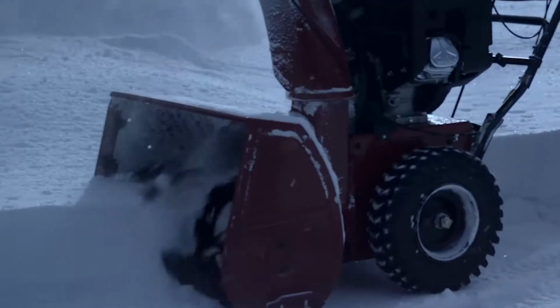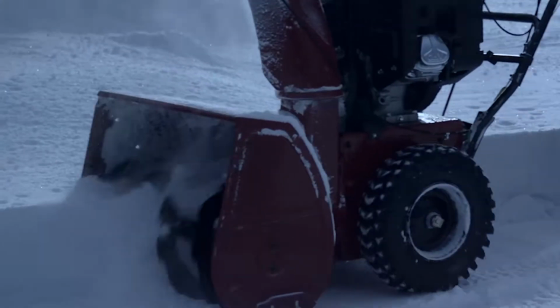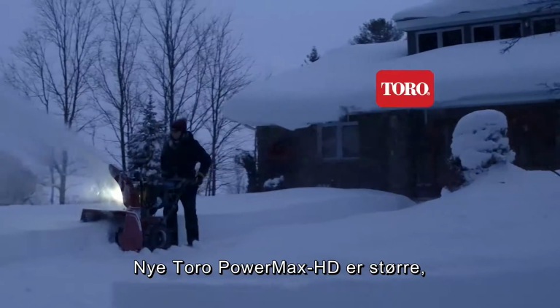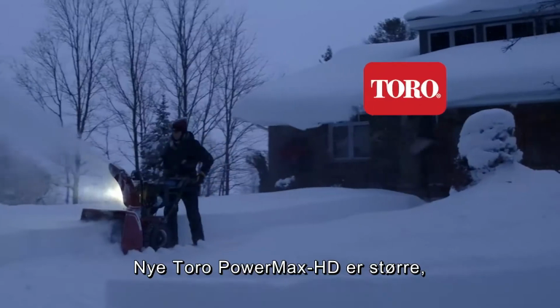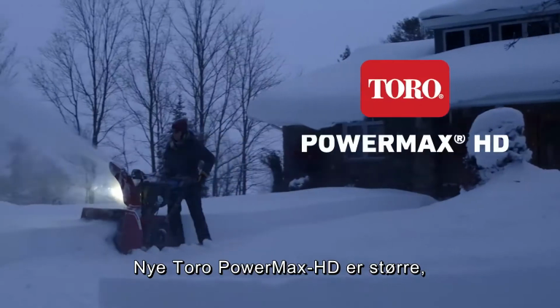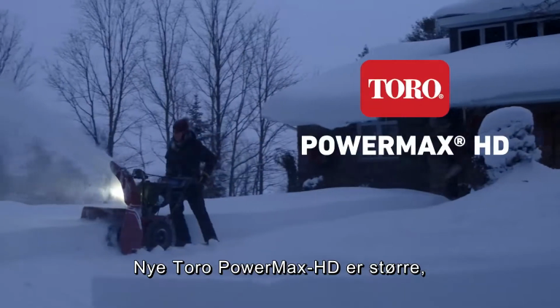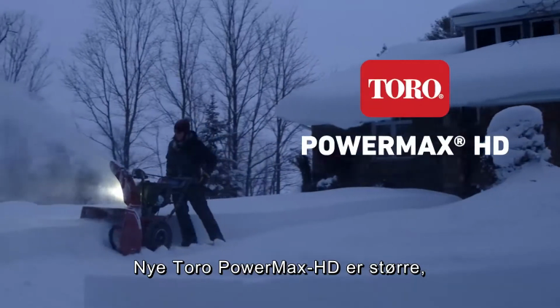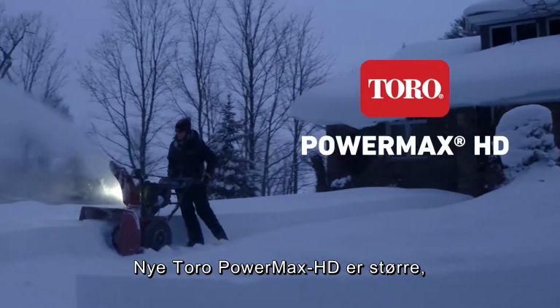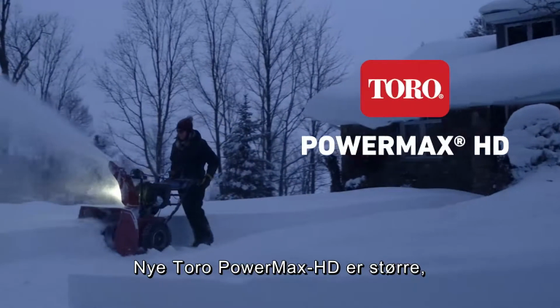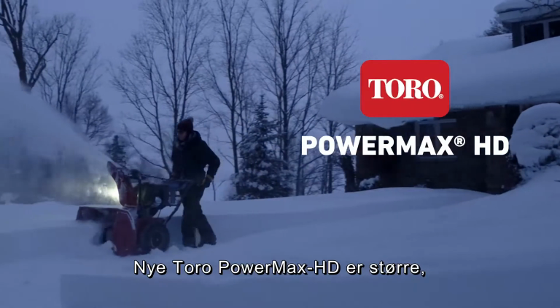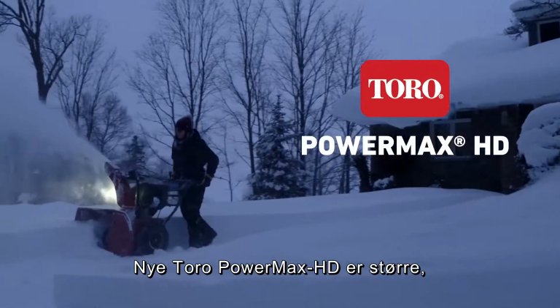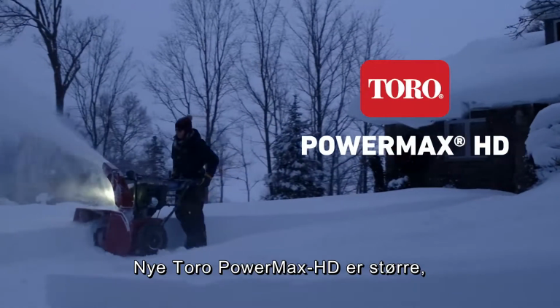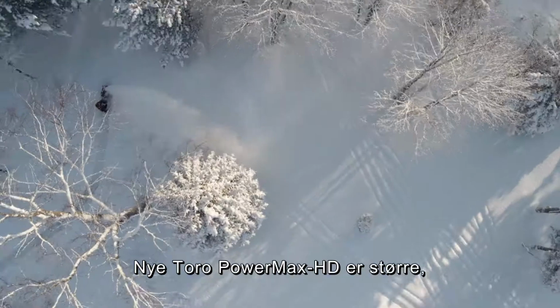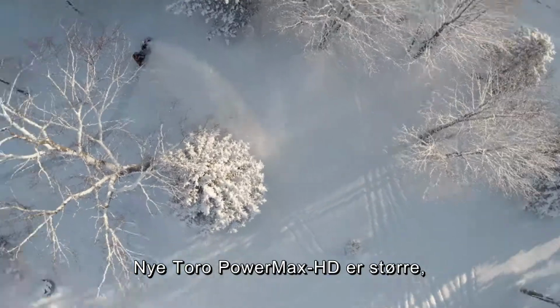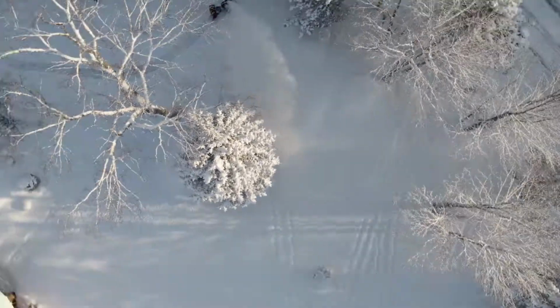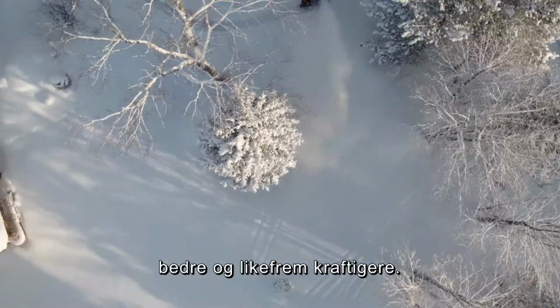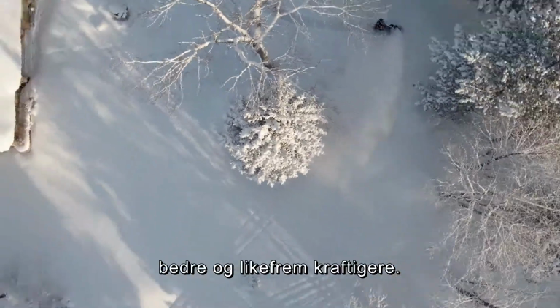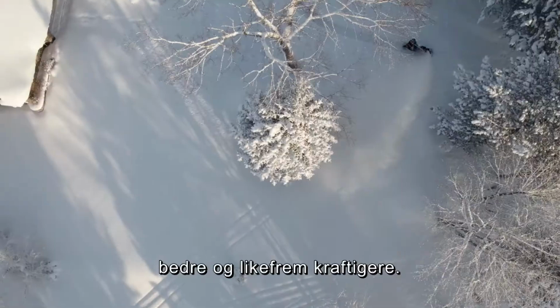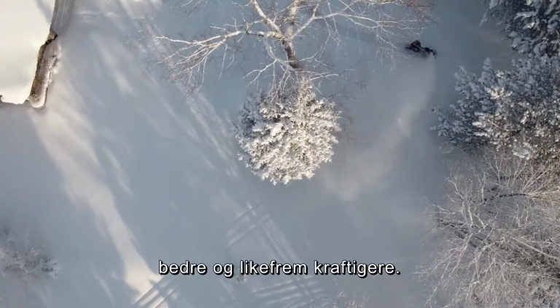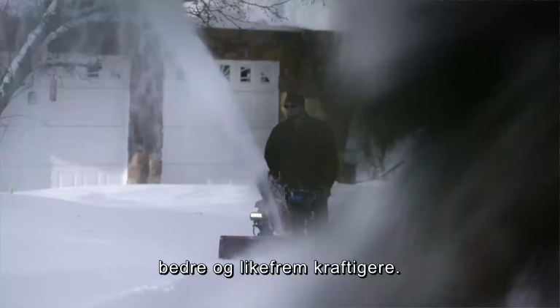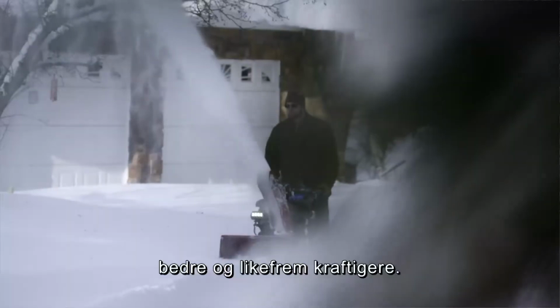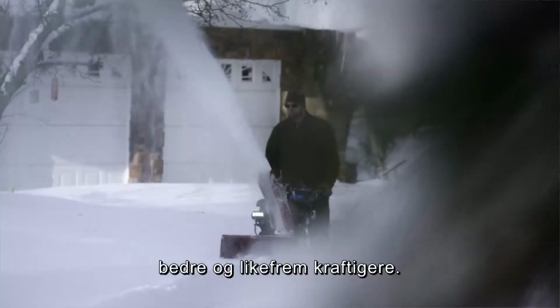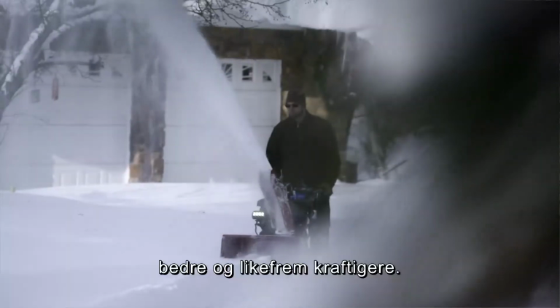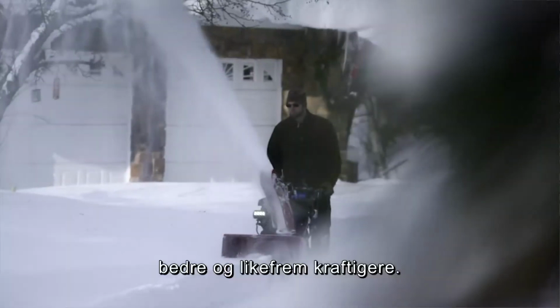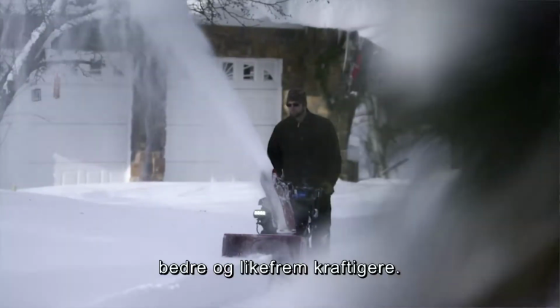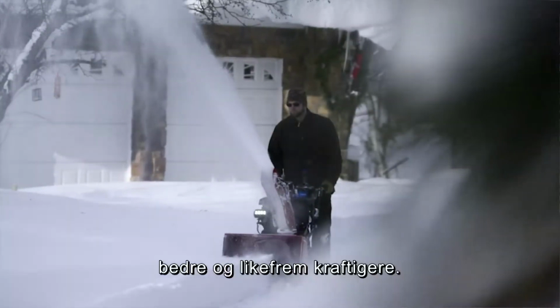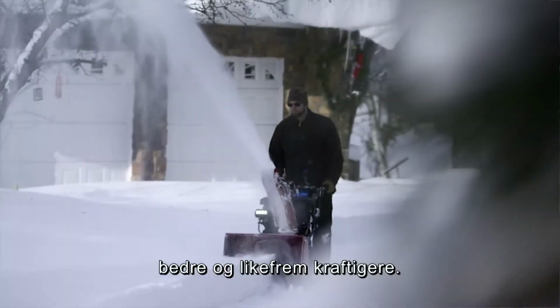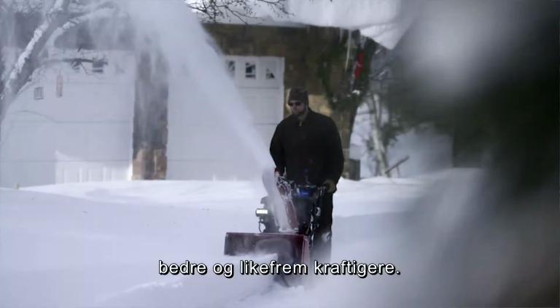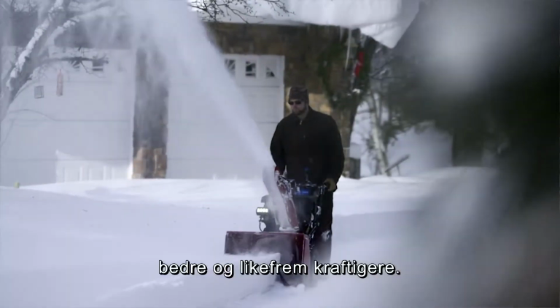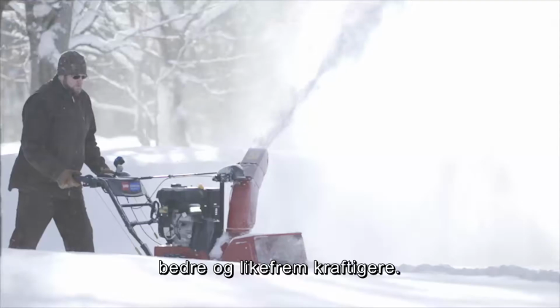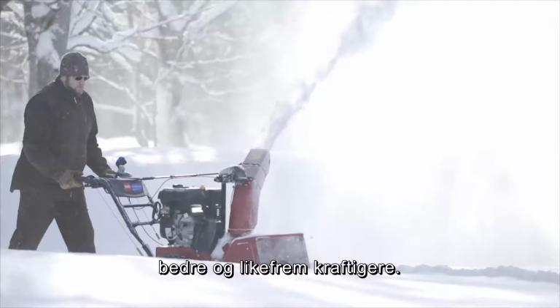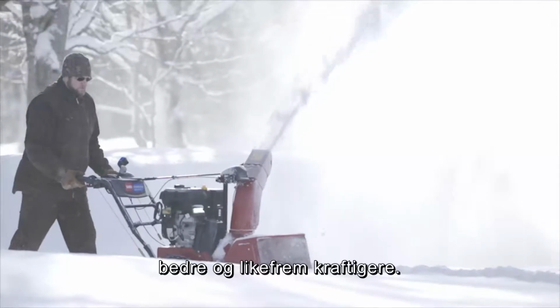The all-new Toro Powermax HD just got bigger, better, and downright more powerful.